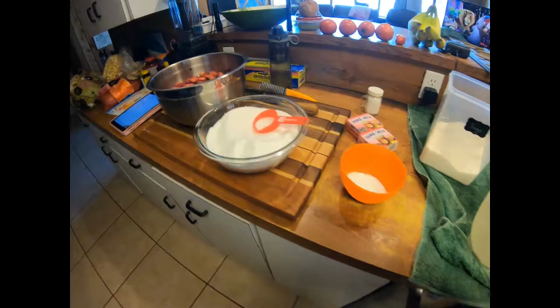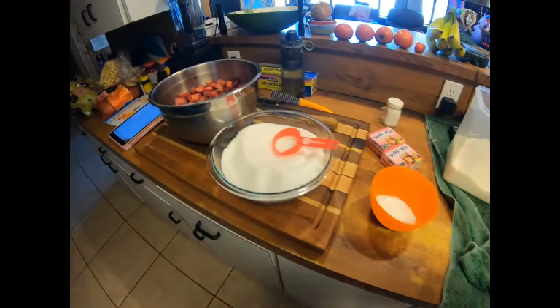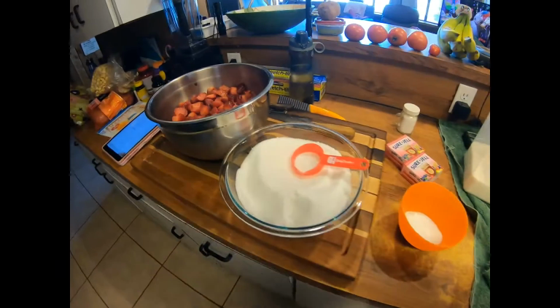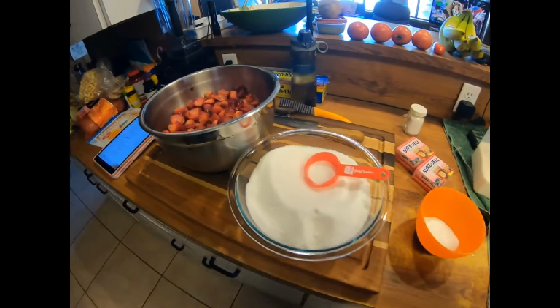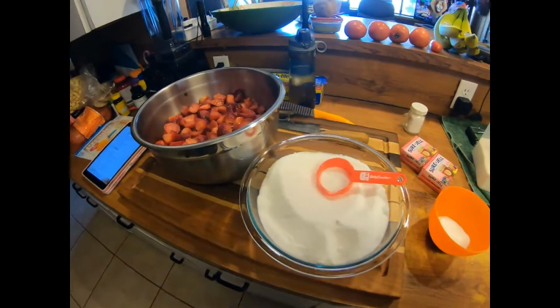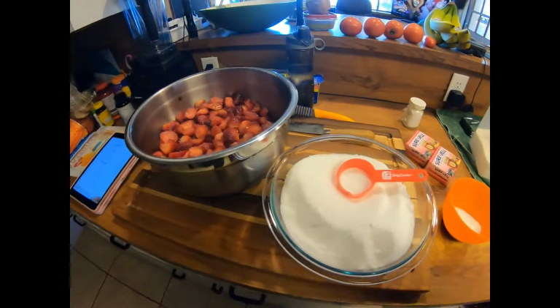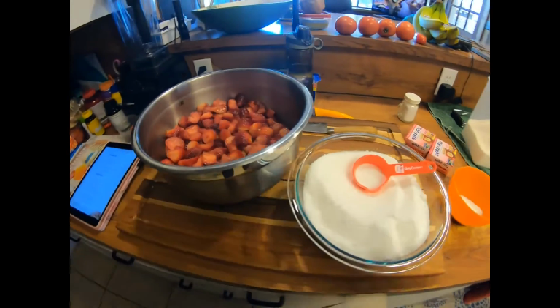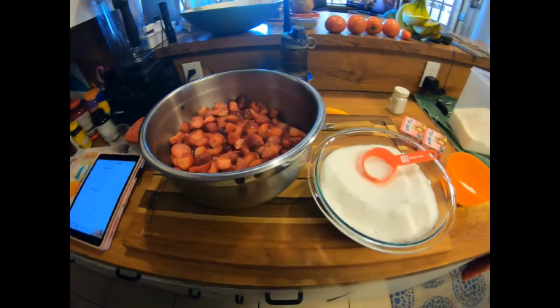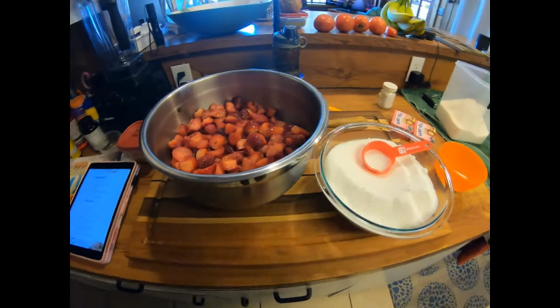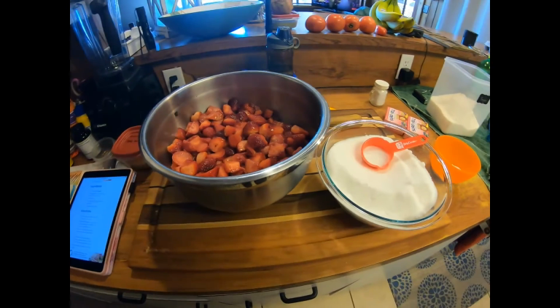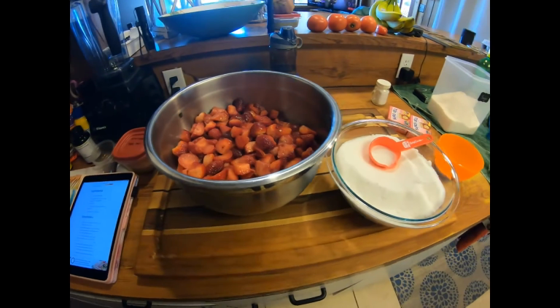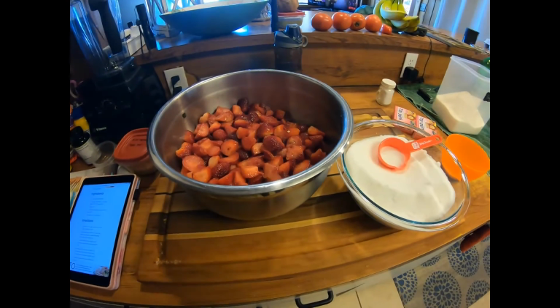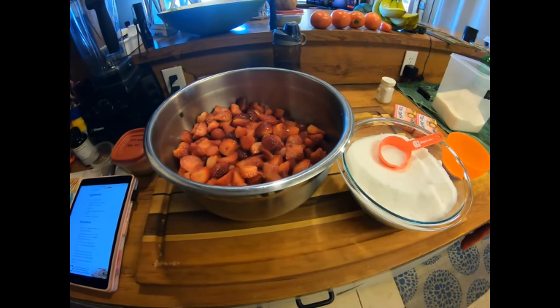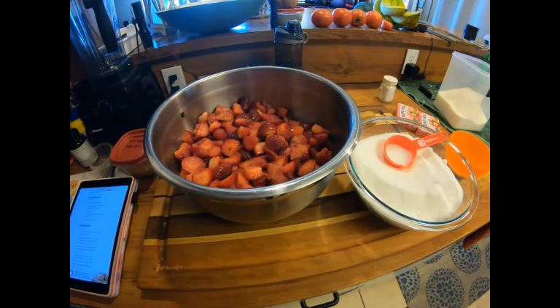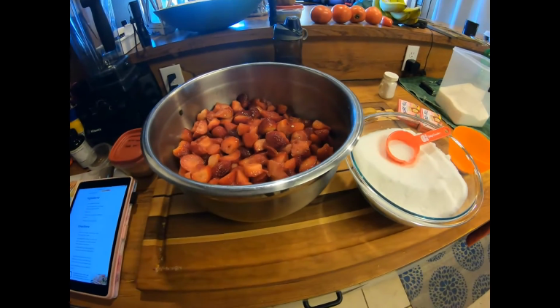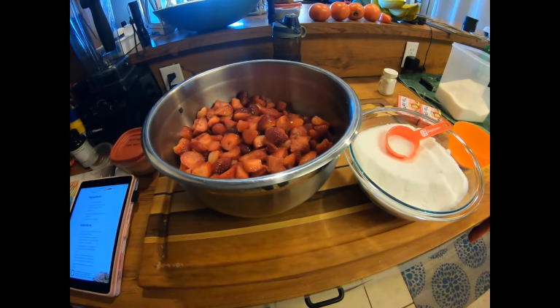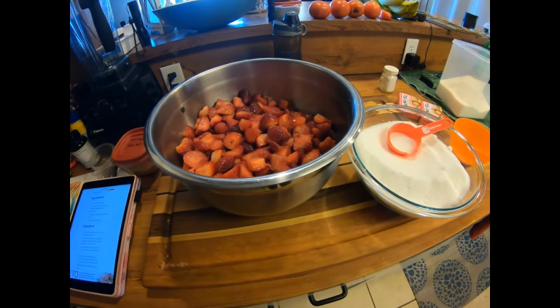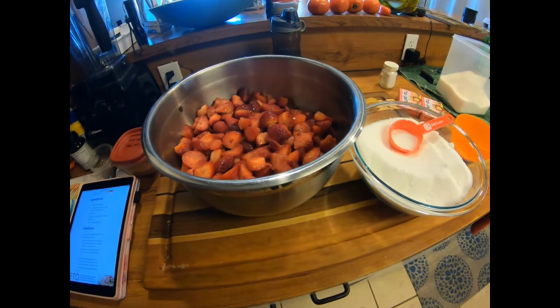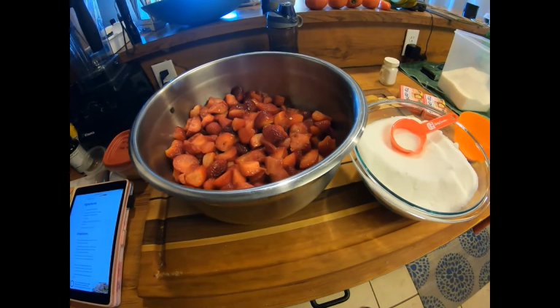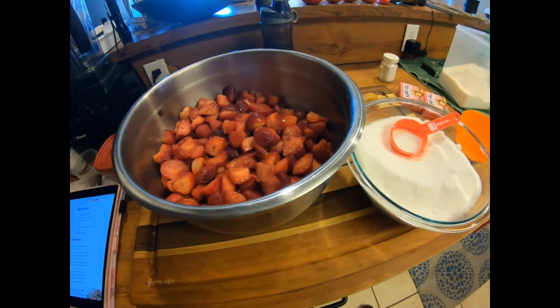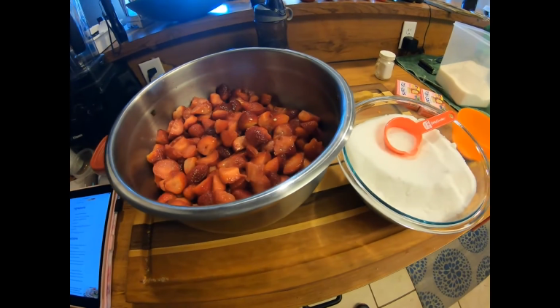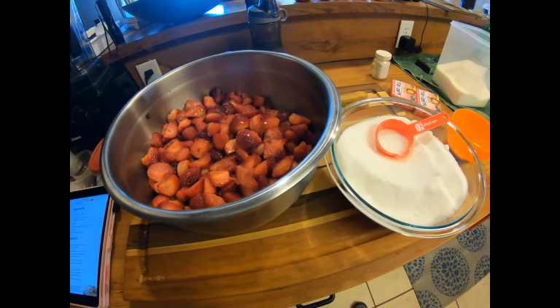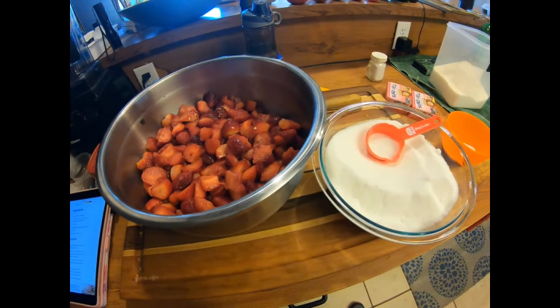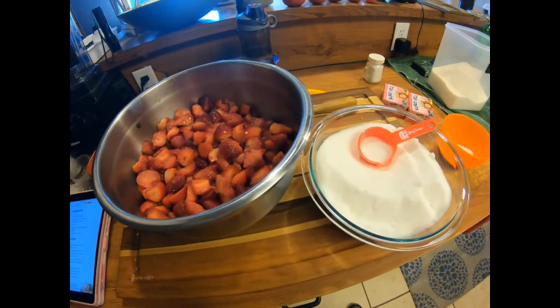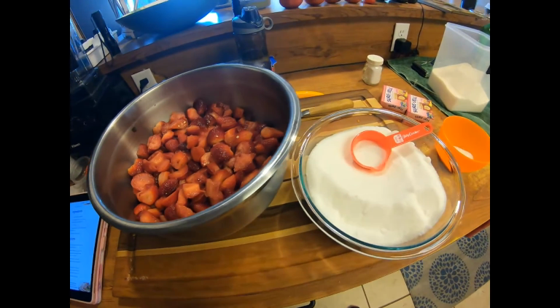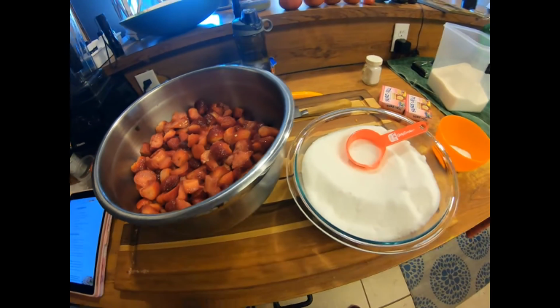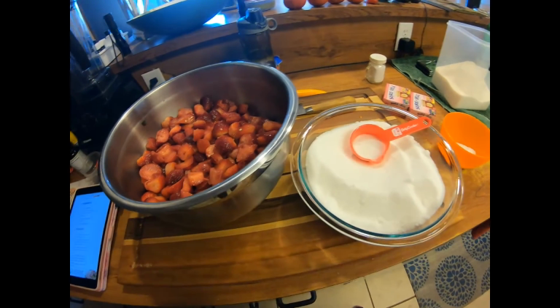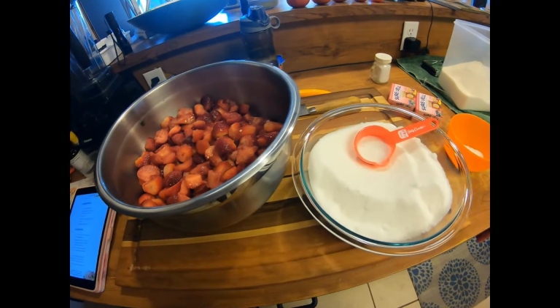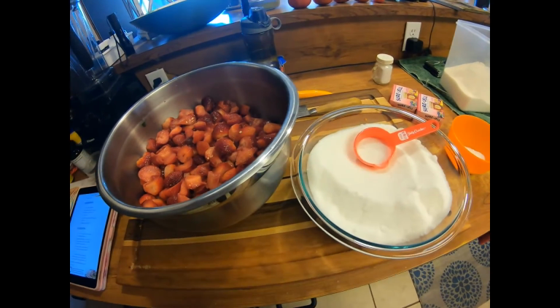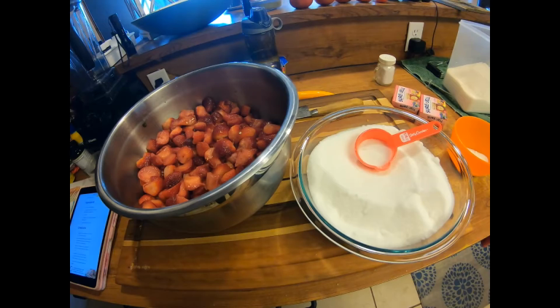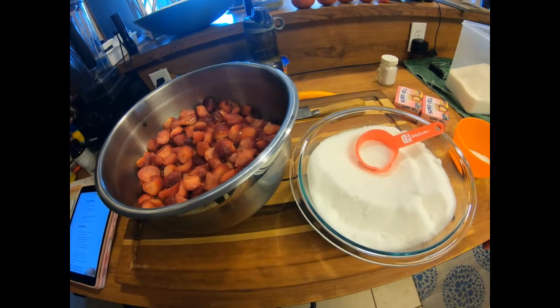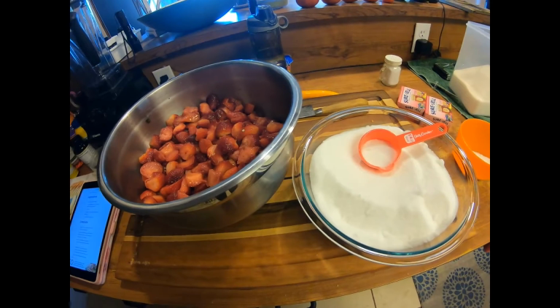Hey guys, today I'm going to make some strawberry jam. I thought I'd bring you along for a little quick video.